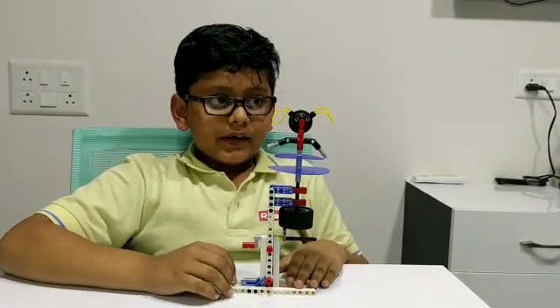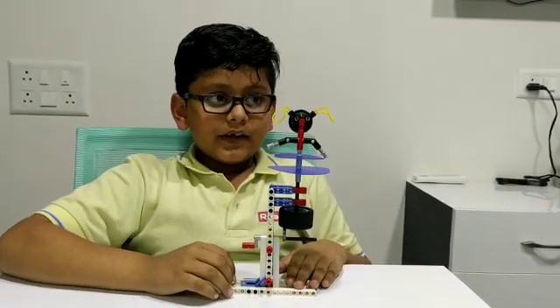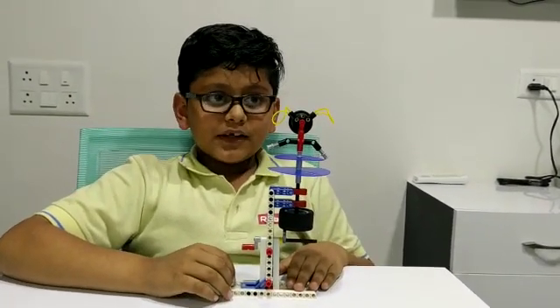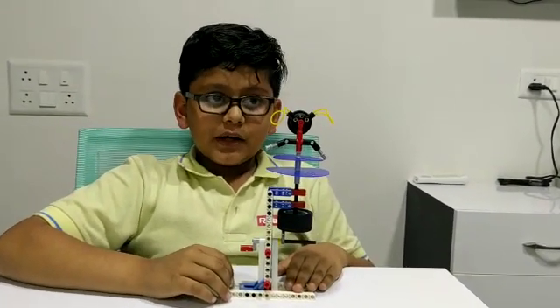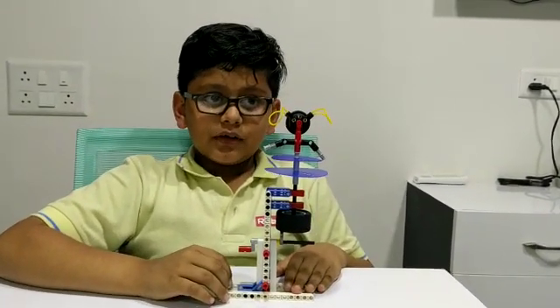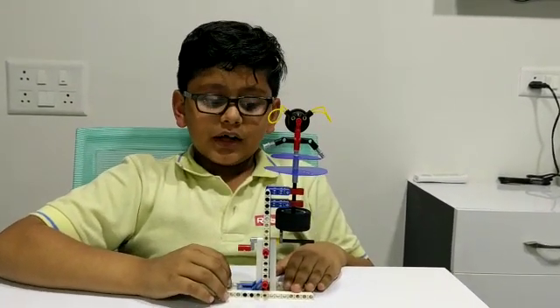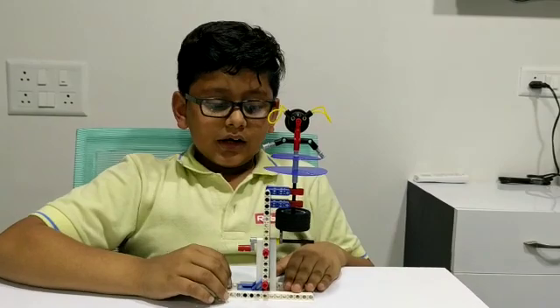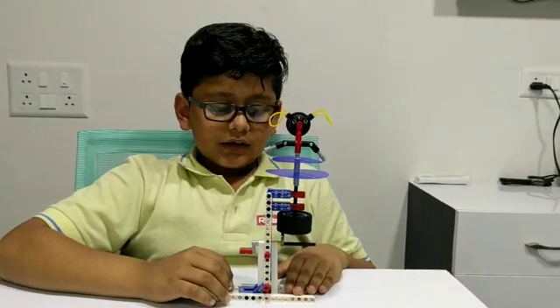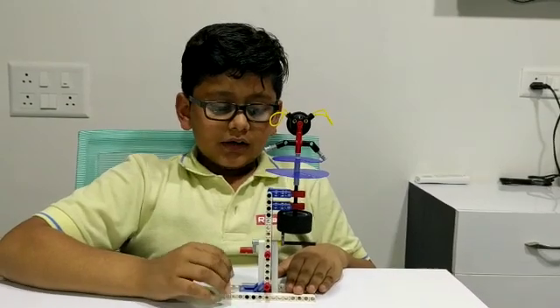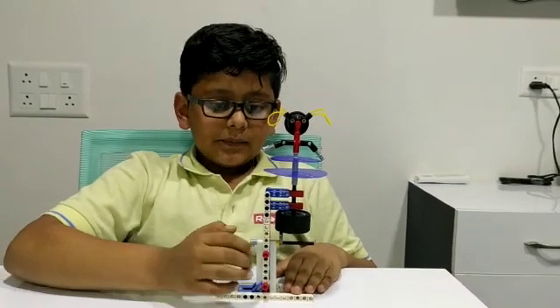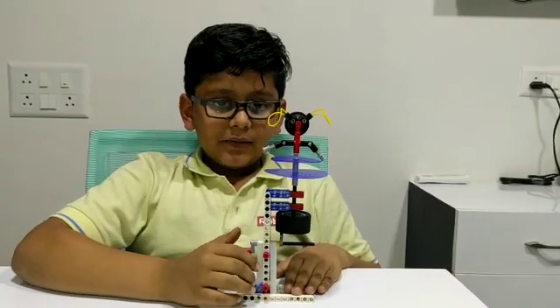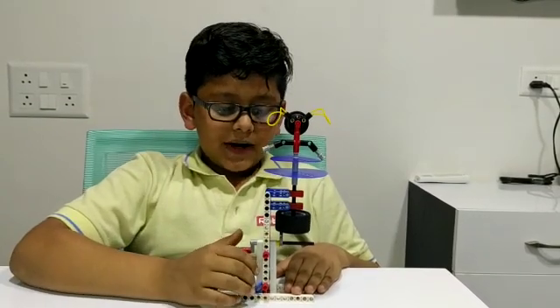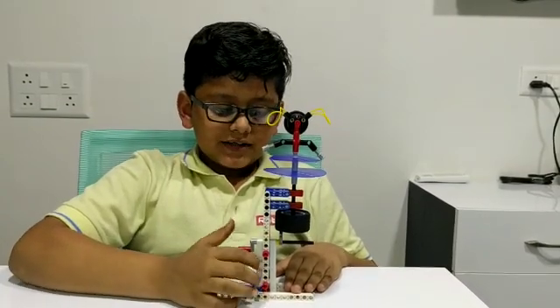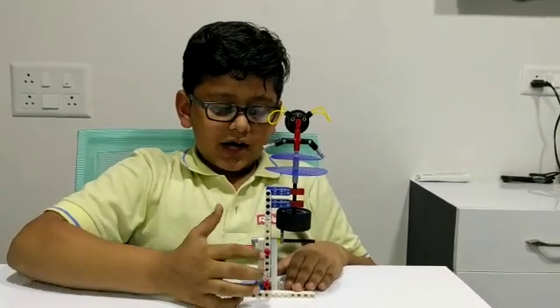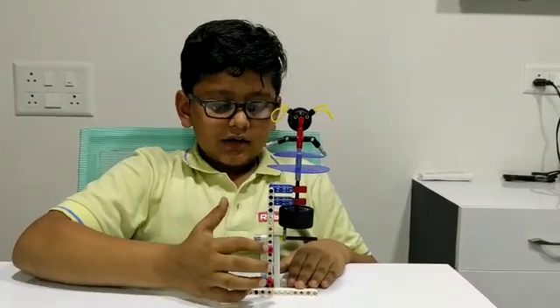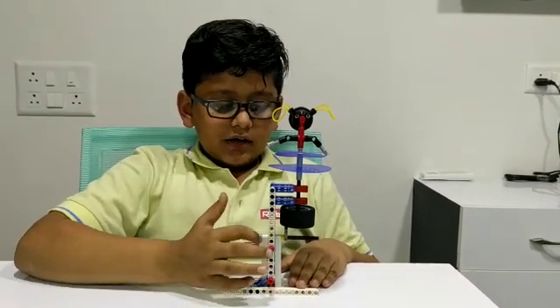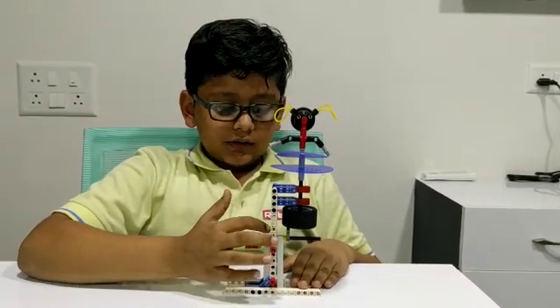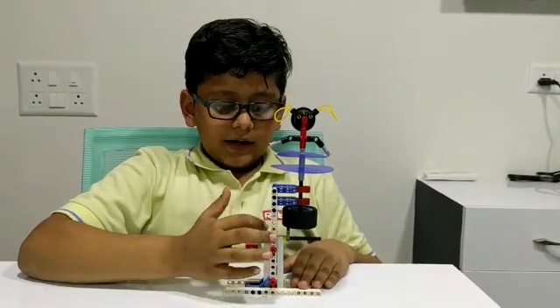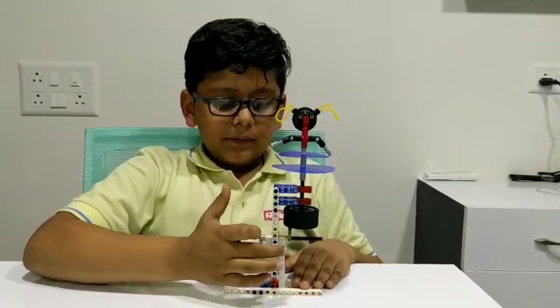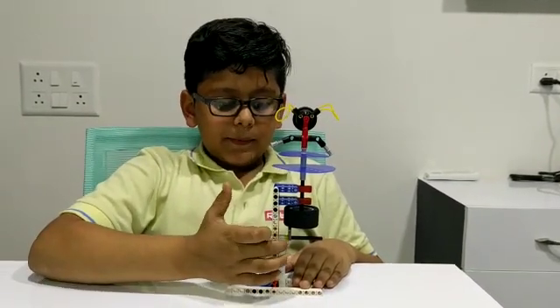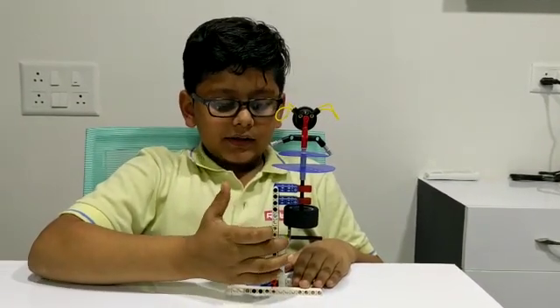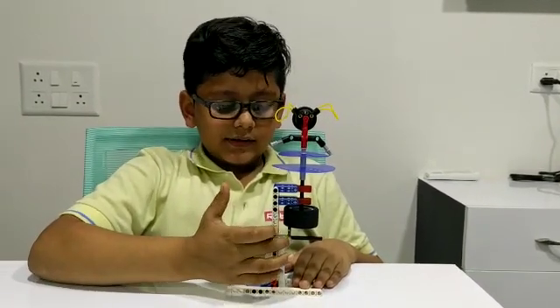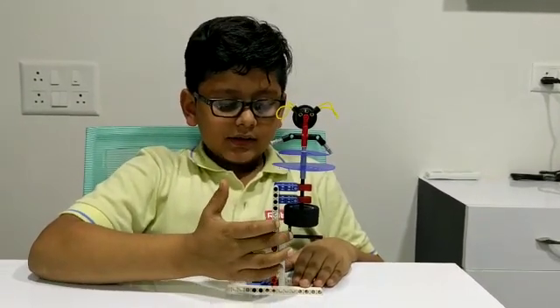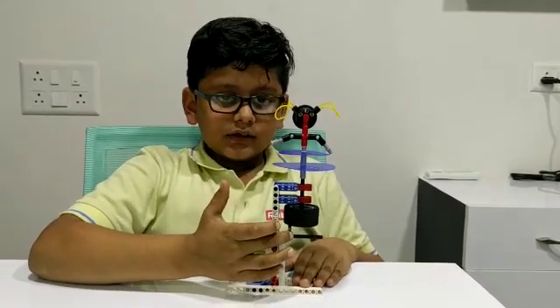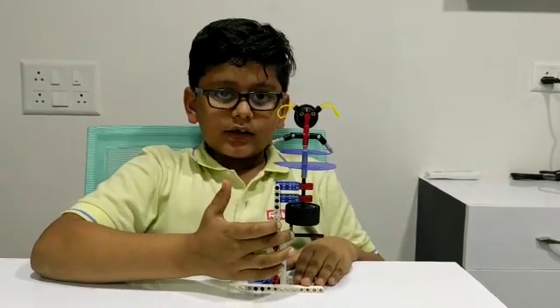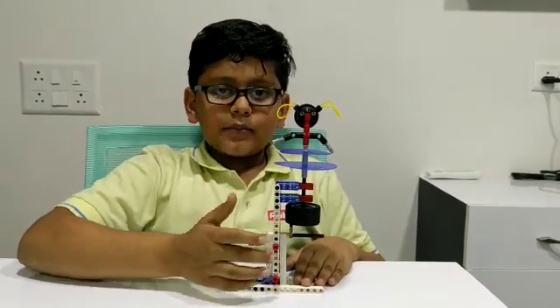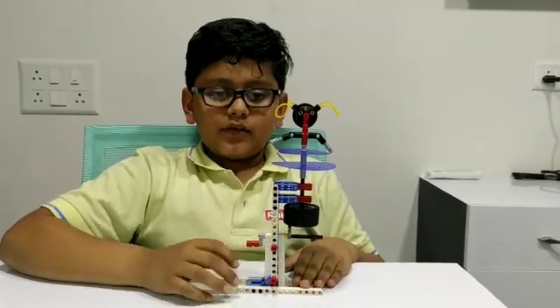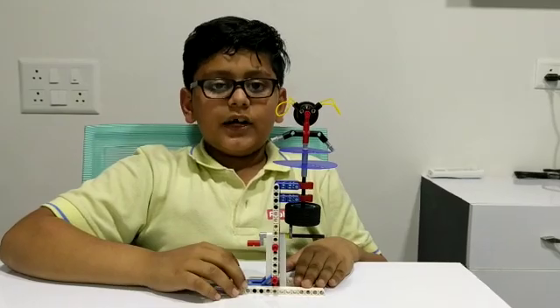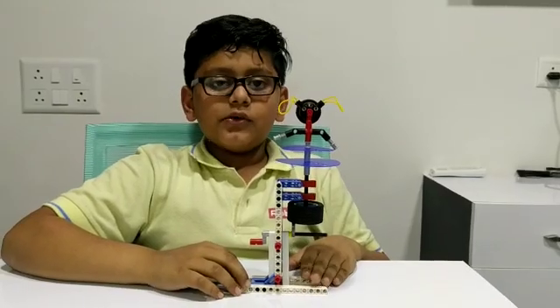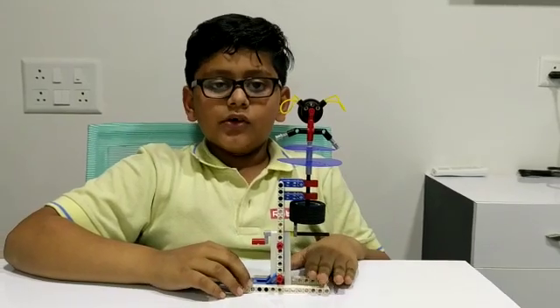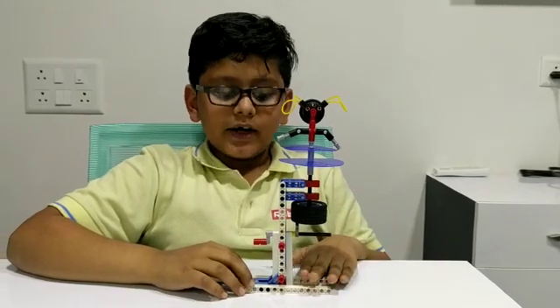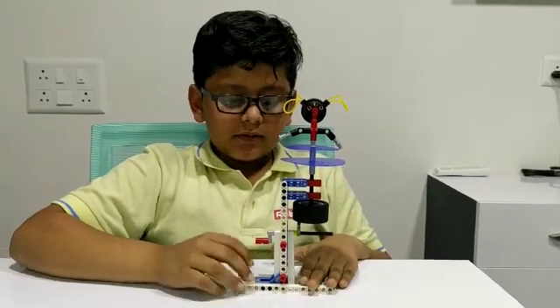In this ballerina, the main part is the camshaft. Let me show you a demo.